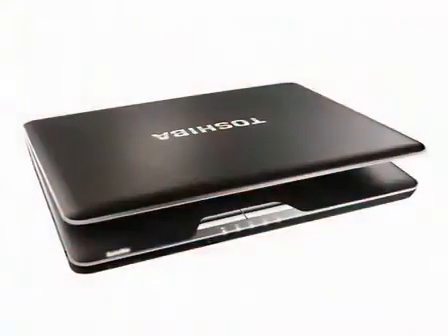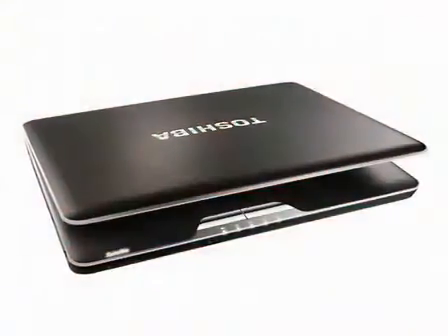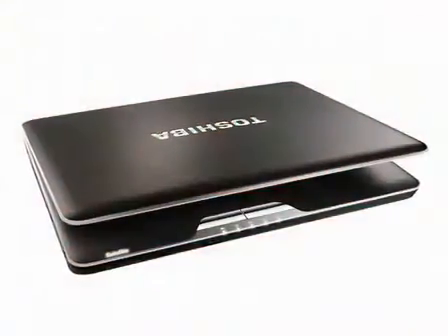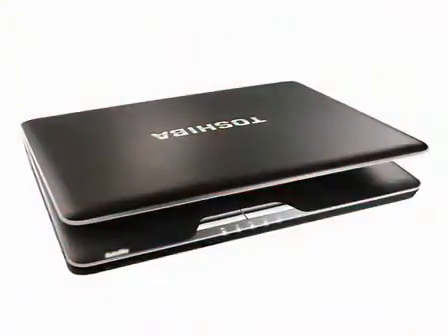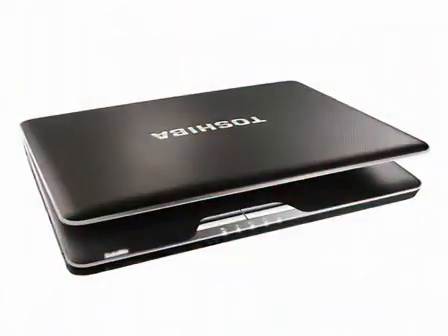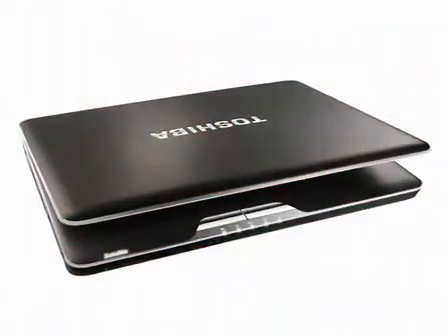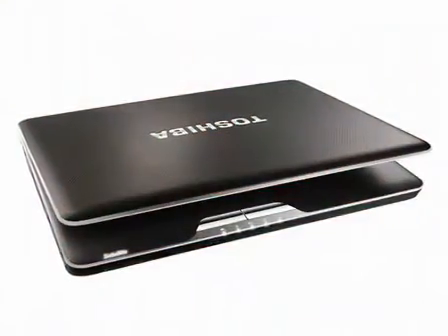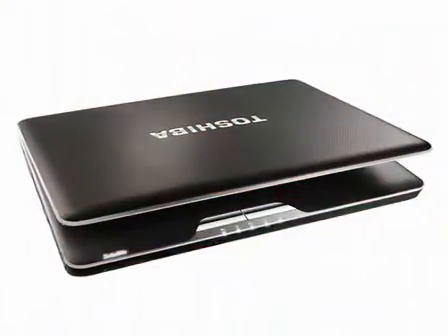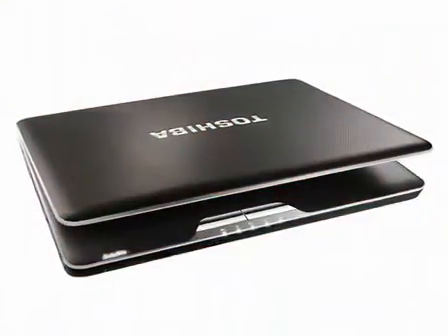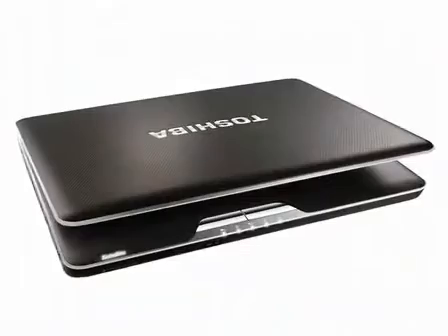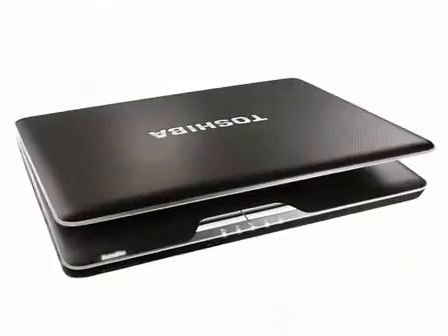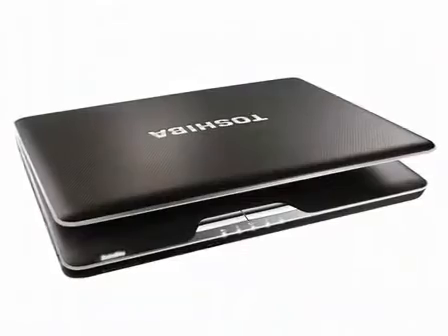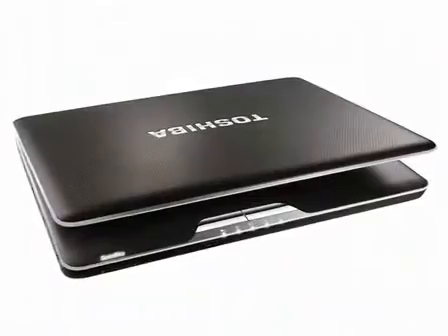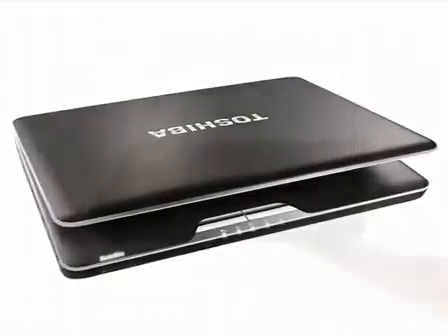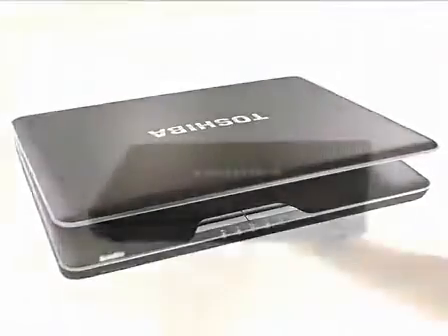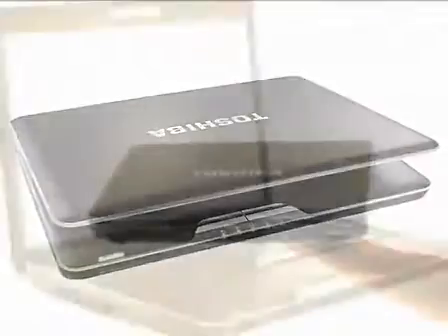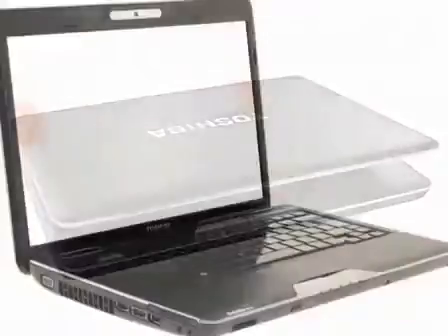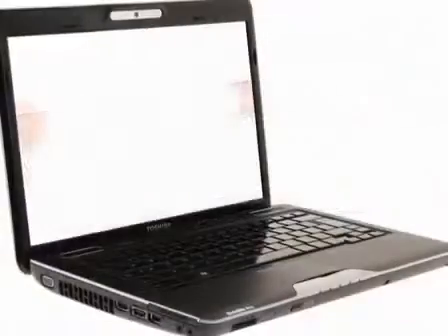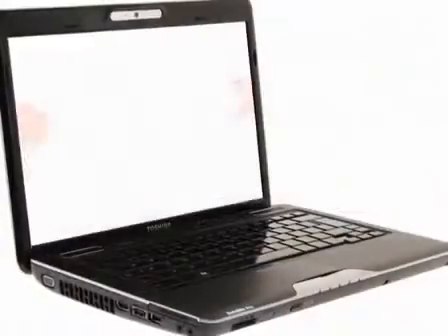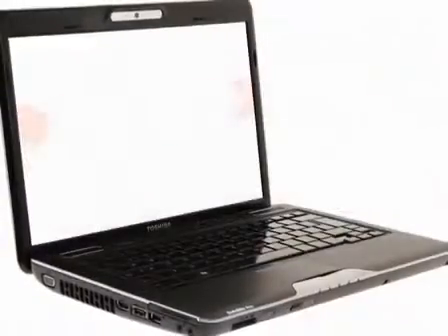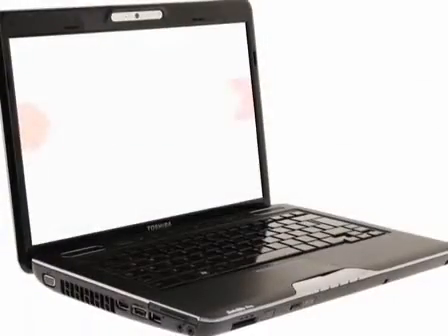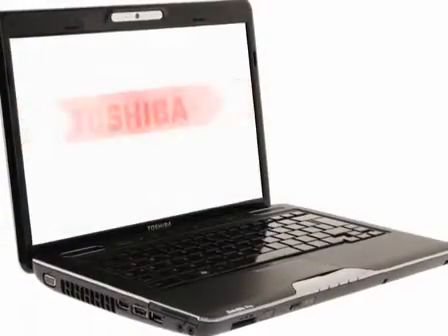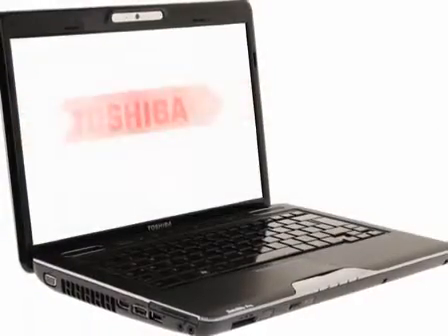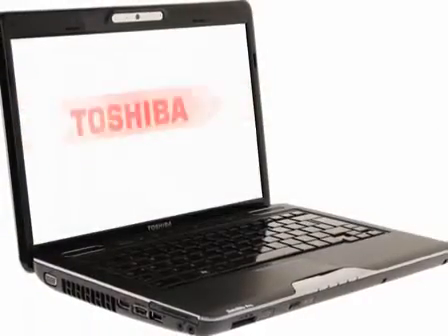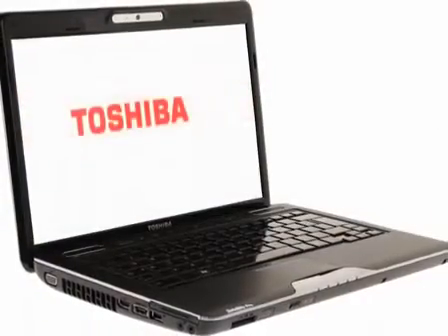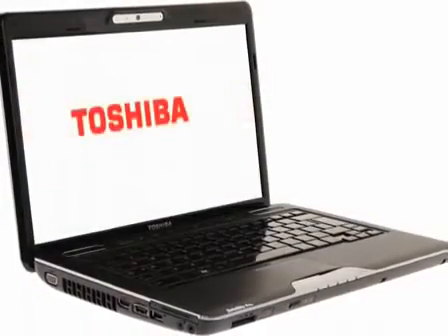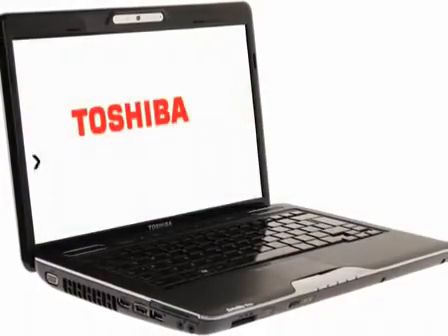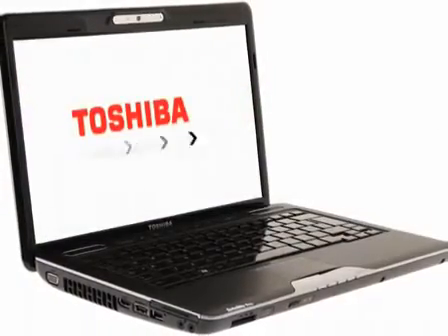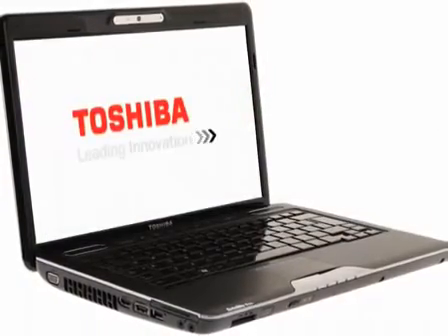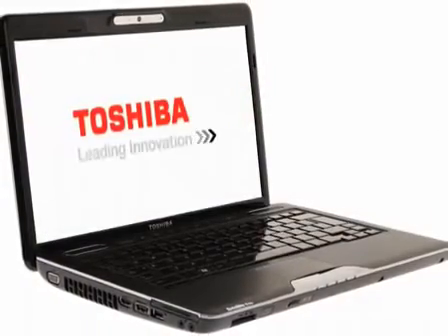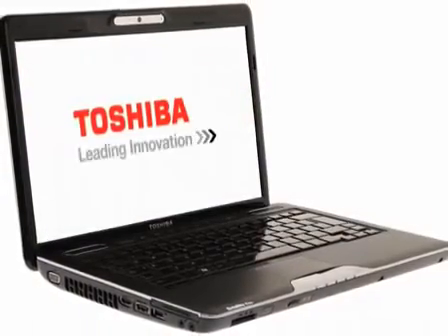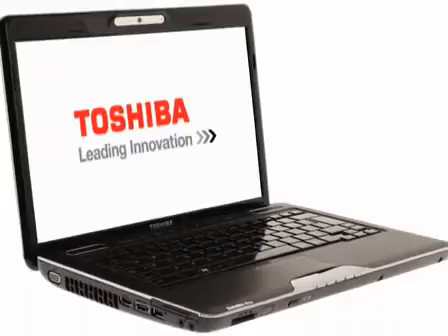All this in a thin and light laptop just 29.5 millimeters thick. Toshiba. Leading innovation.